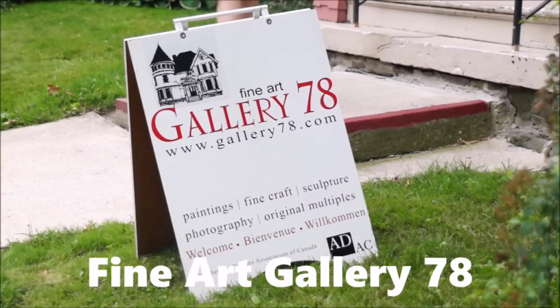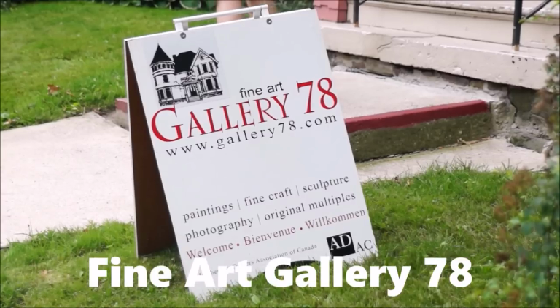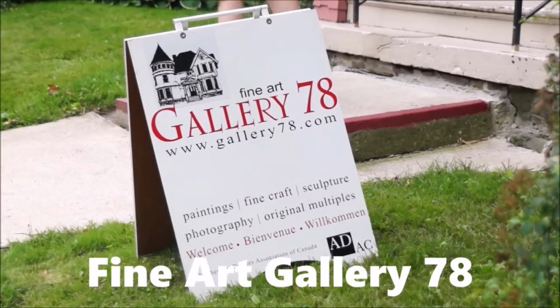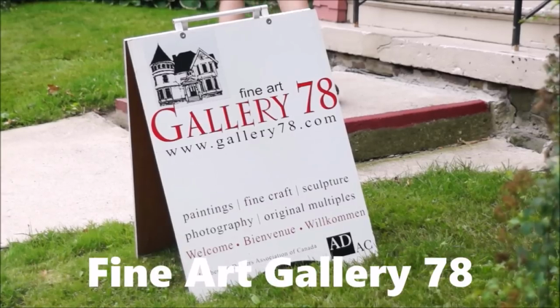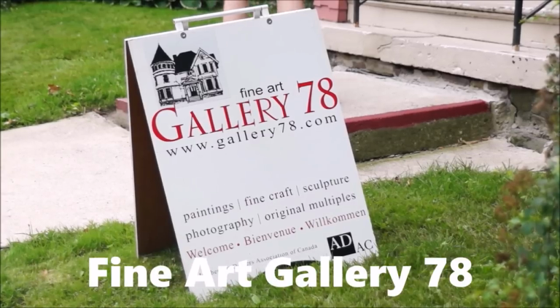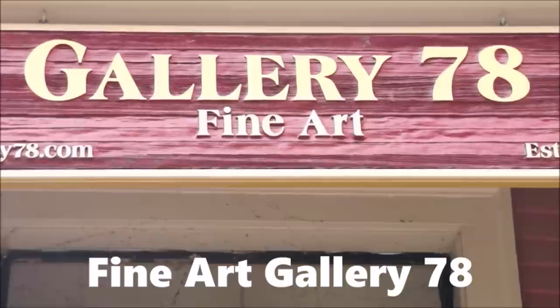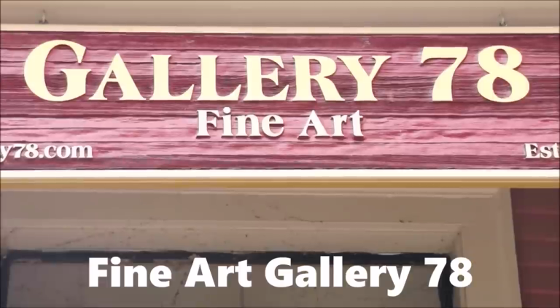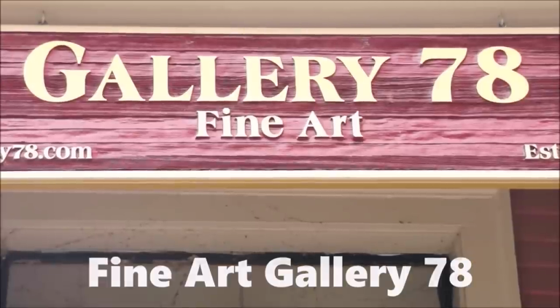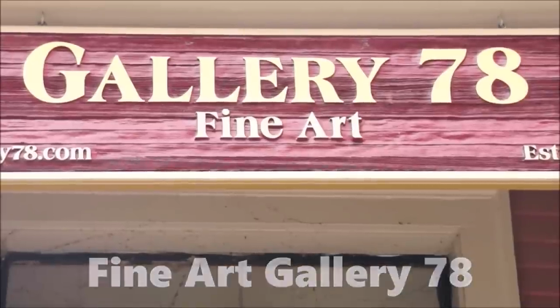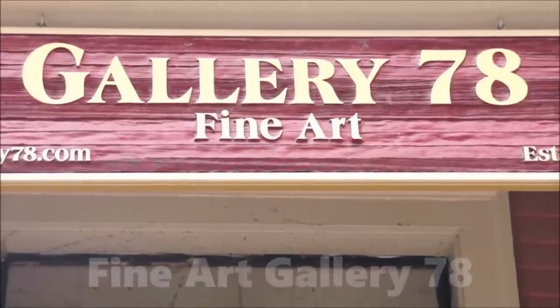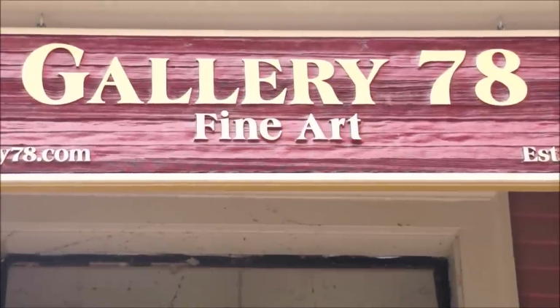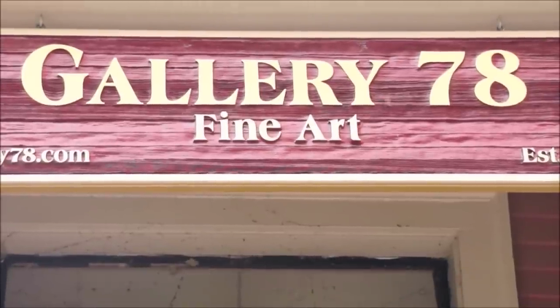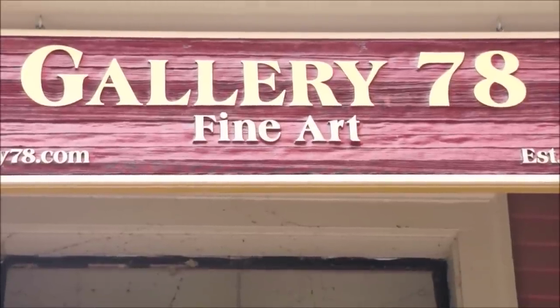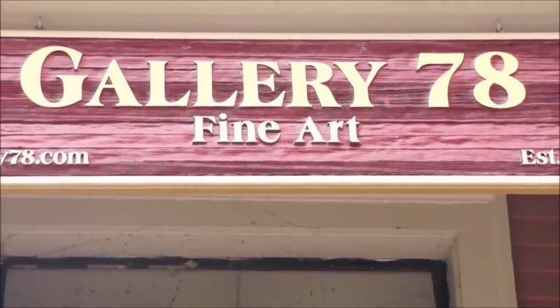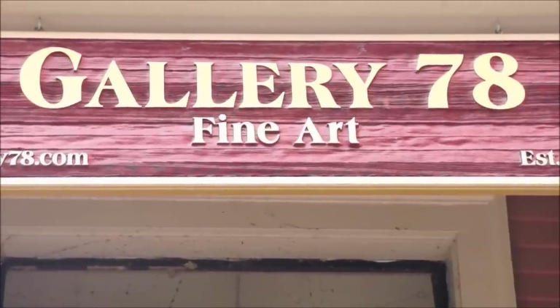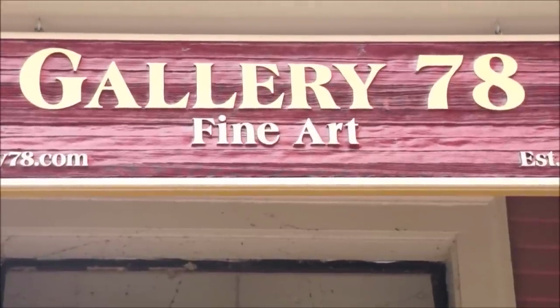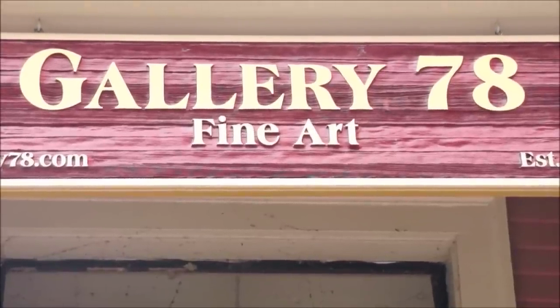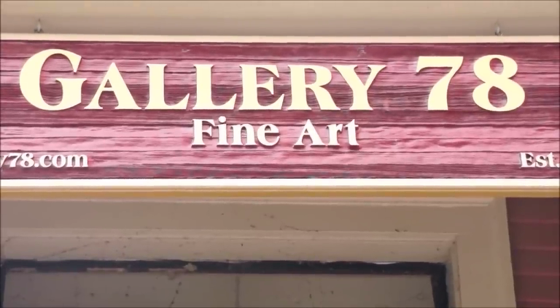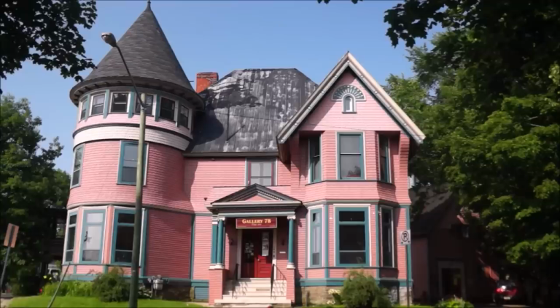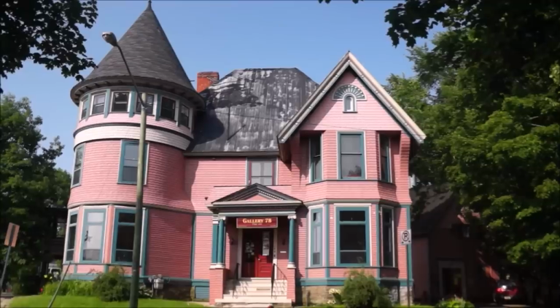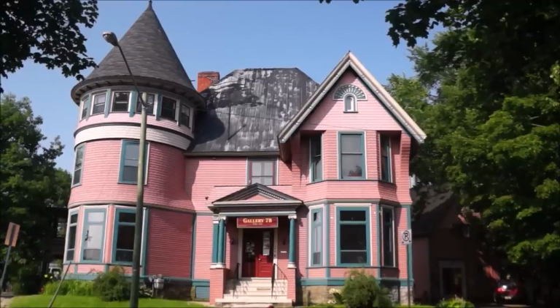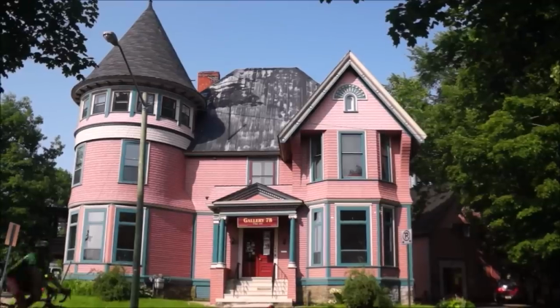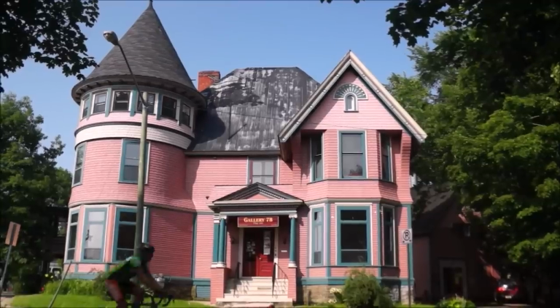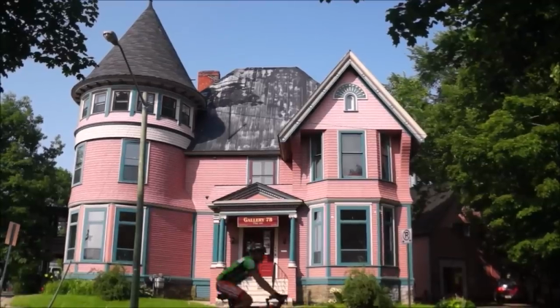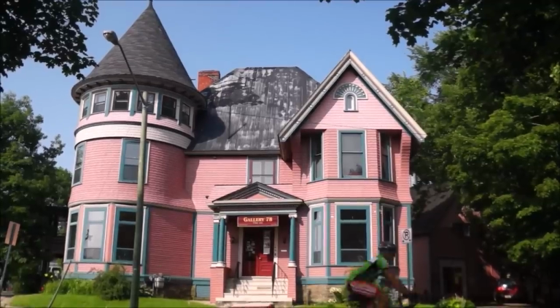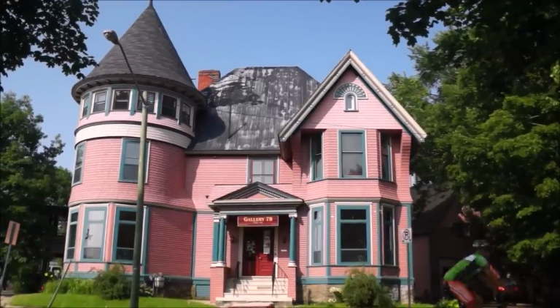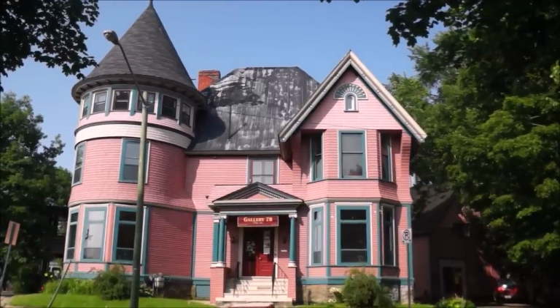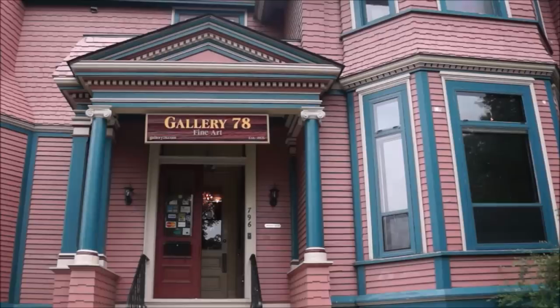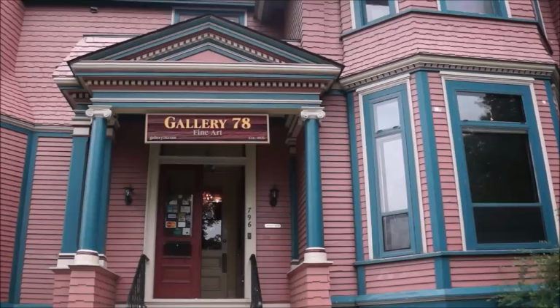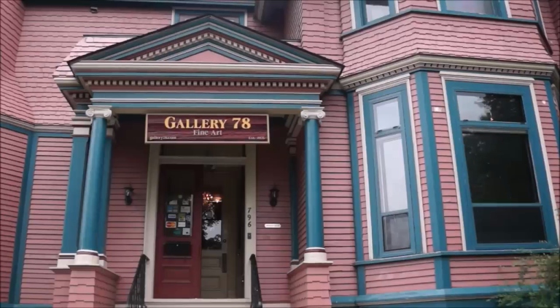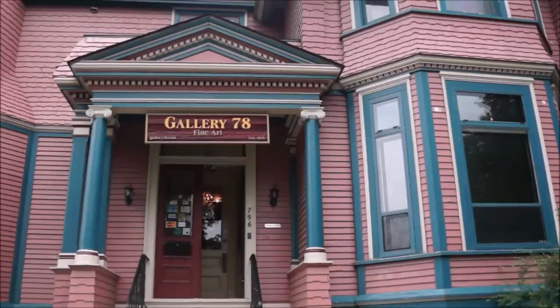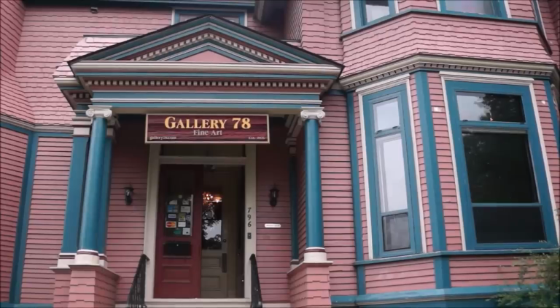Gallery 78 is the oldest private art gallery in New Brunswick, and it hosts exhibitions throughout the year.